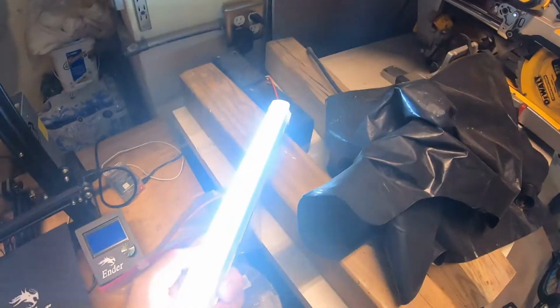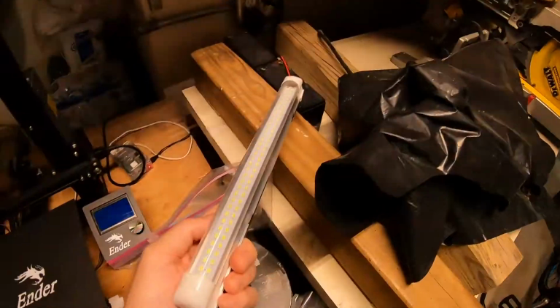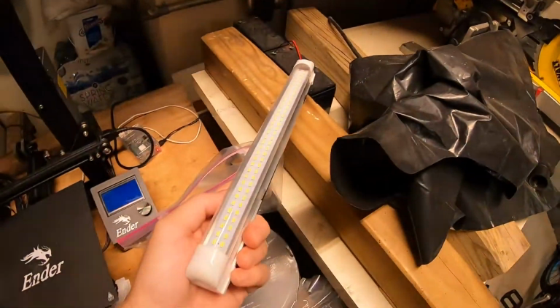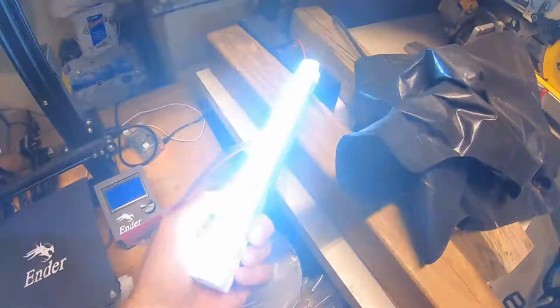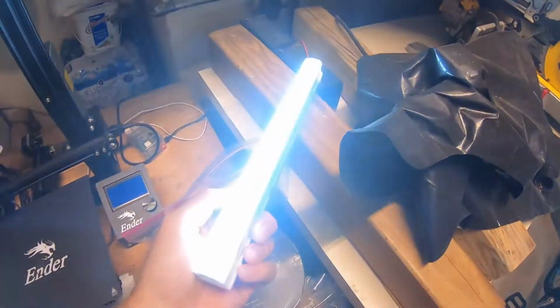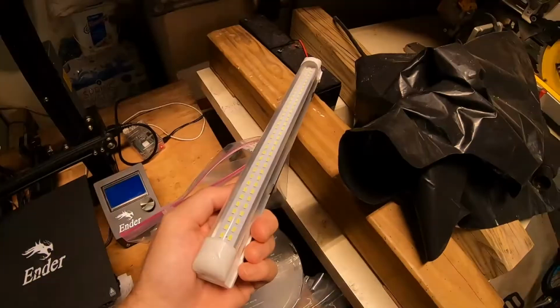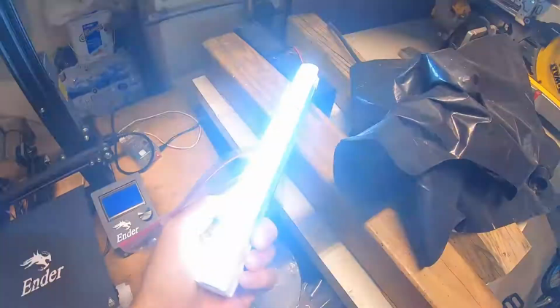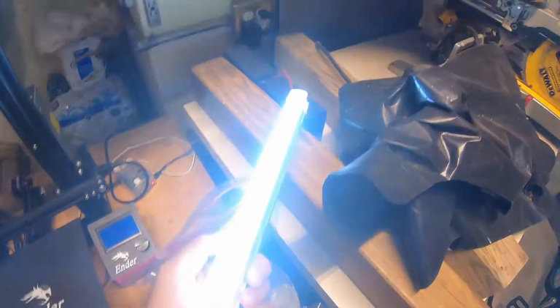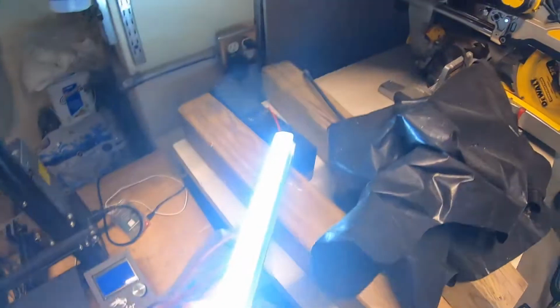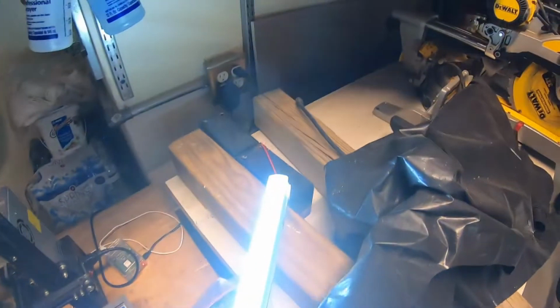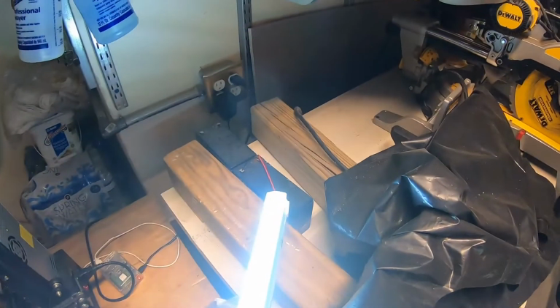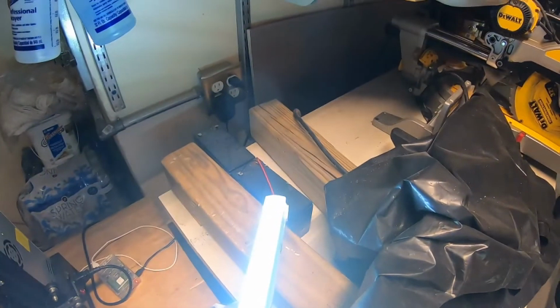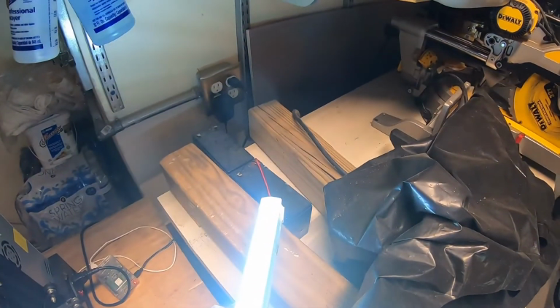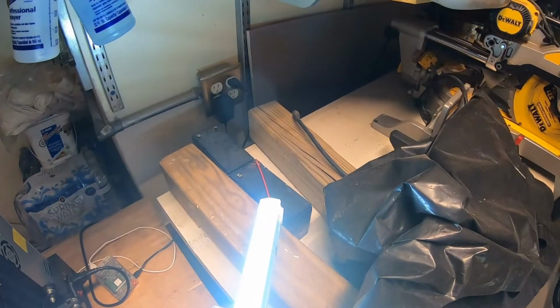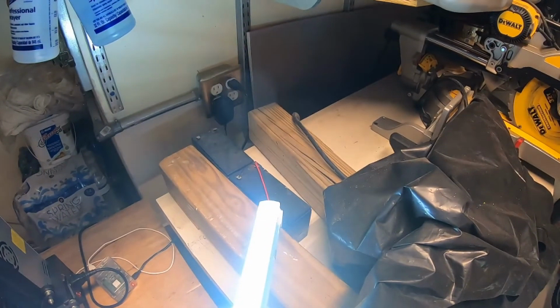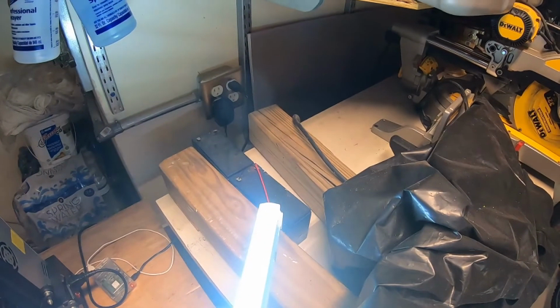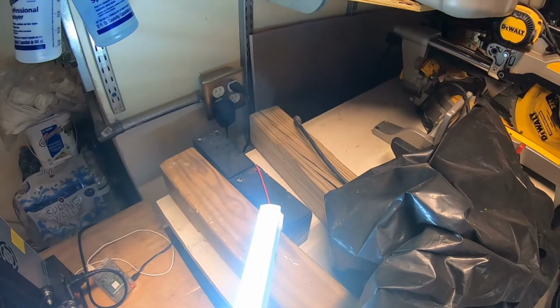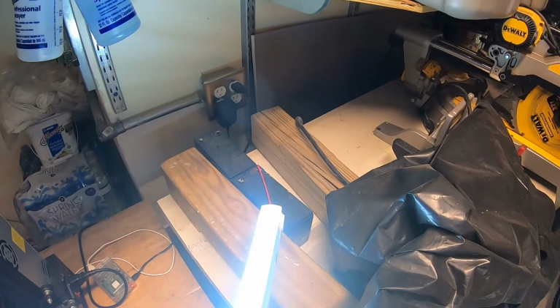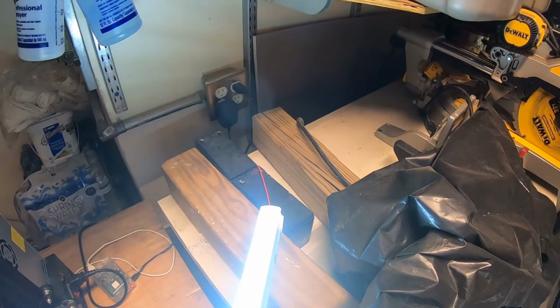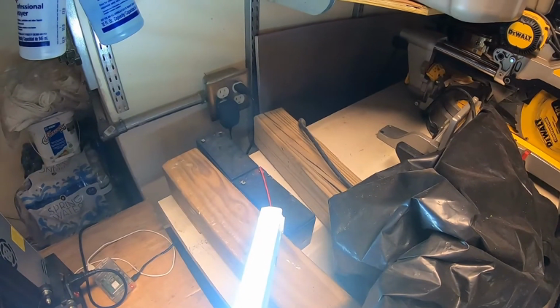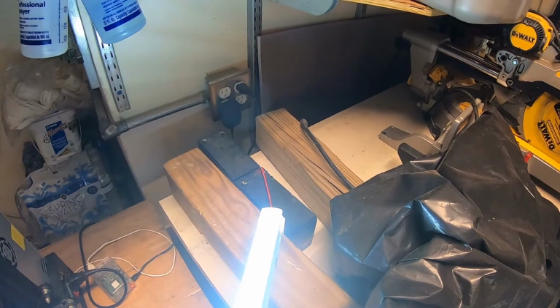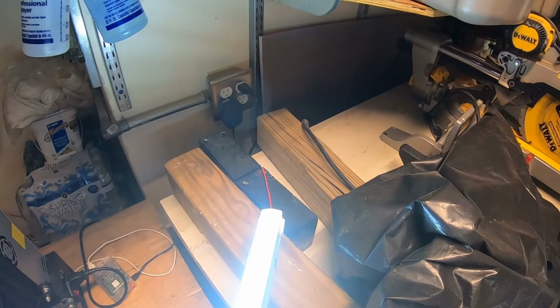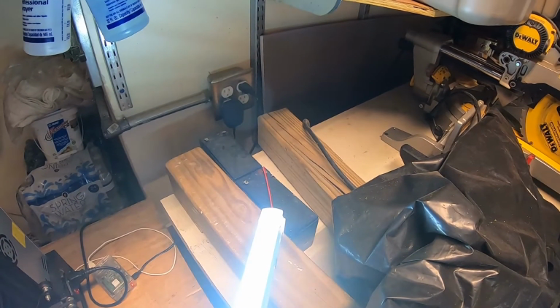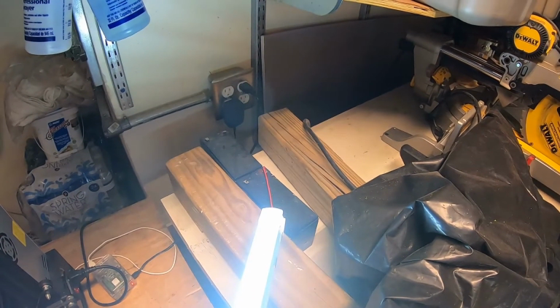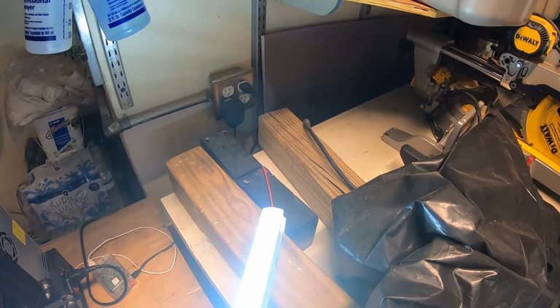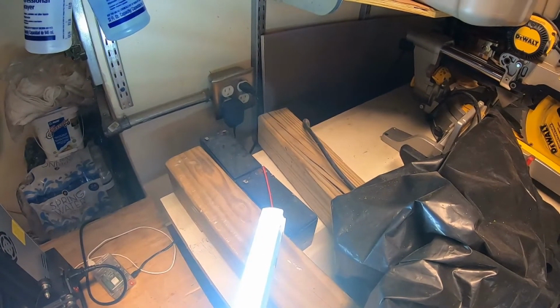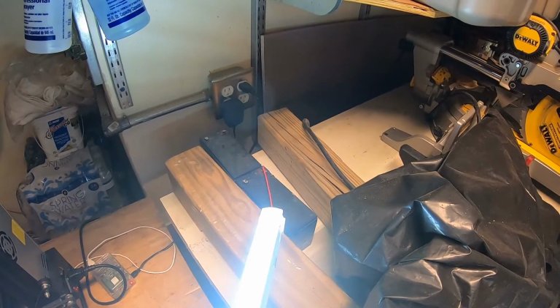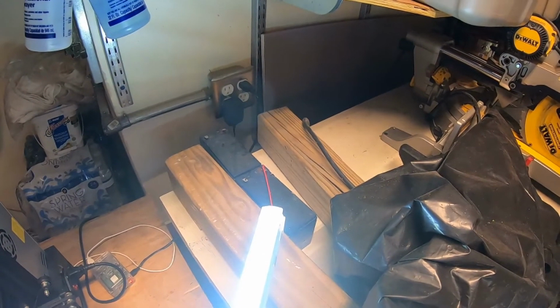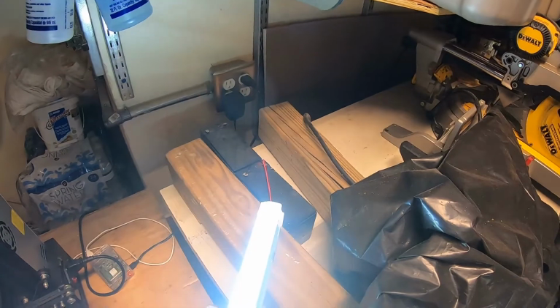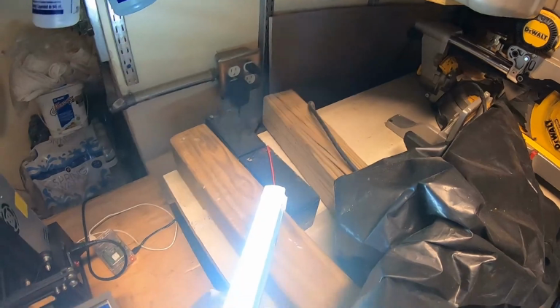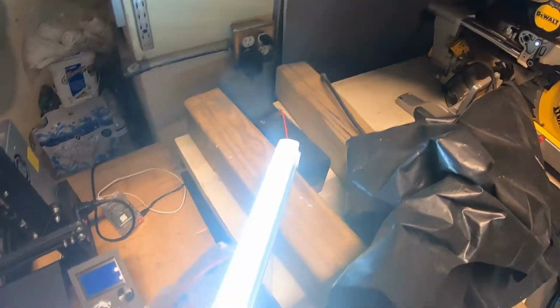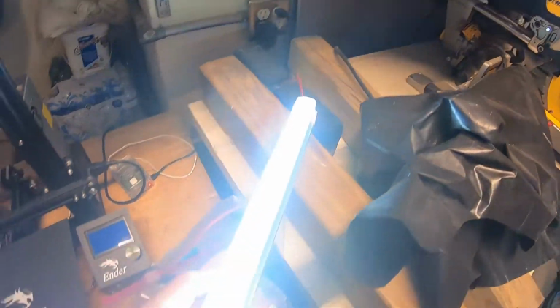As you can see, they are quite bright. I just have them plugged into a little 12-volt UPS battery I have laying around.